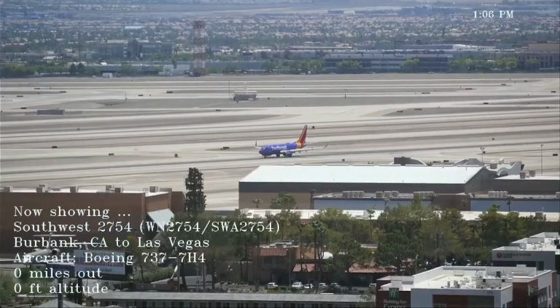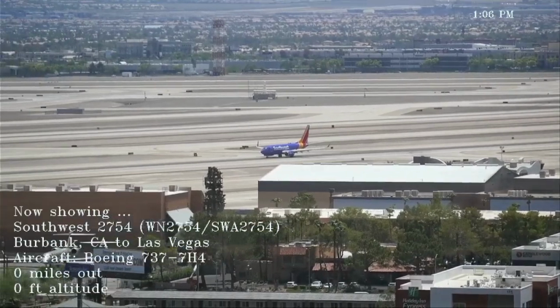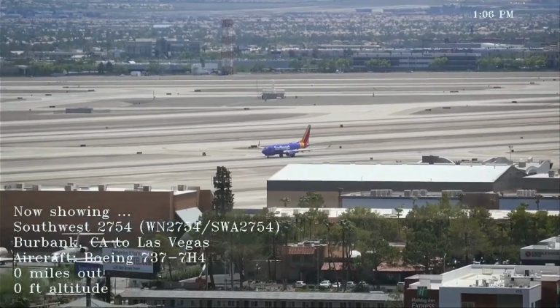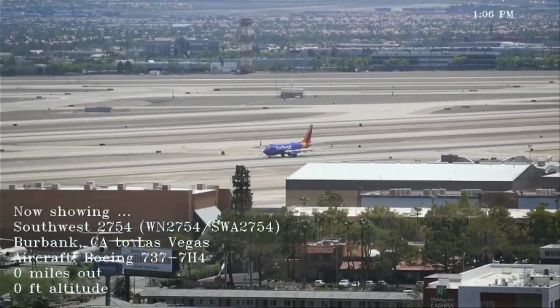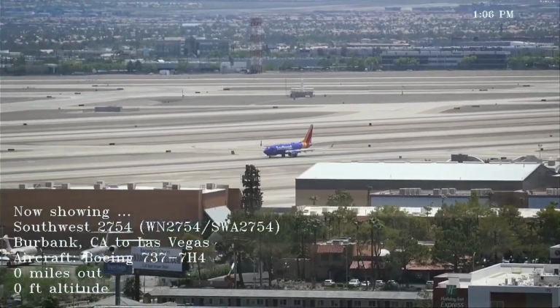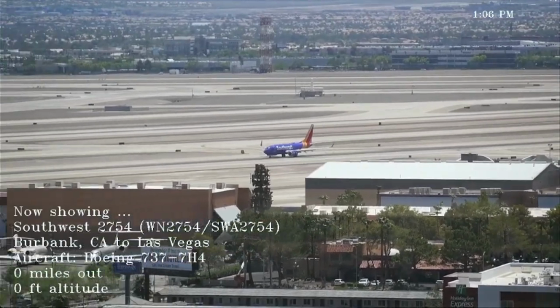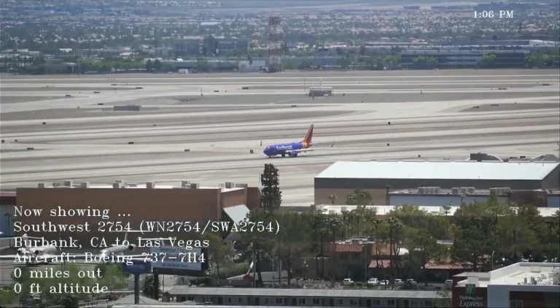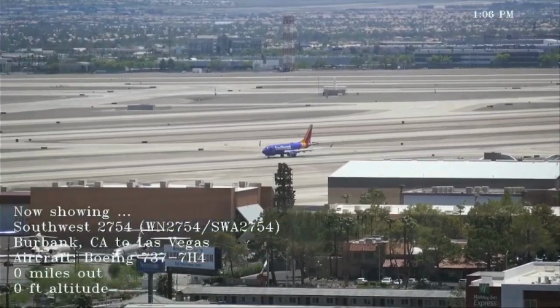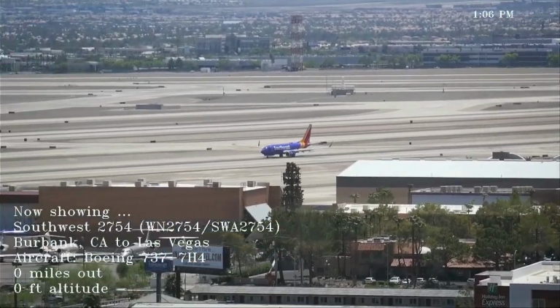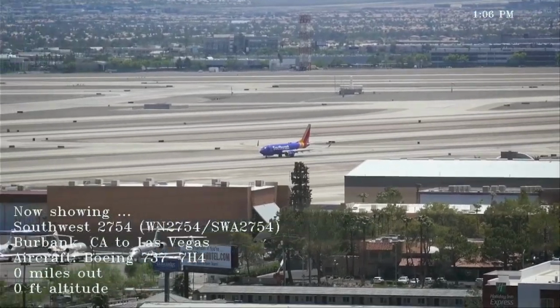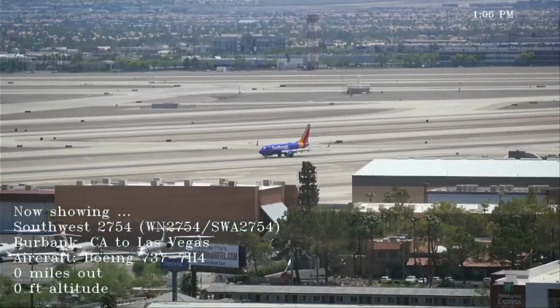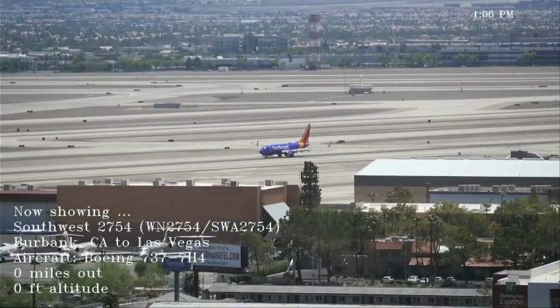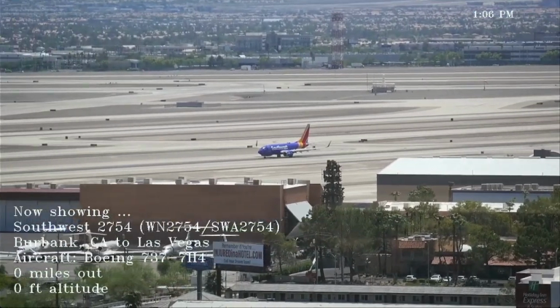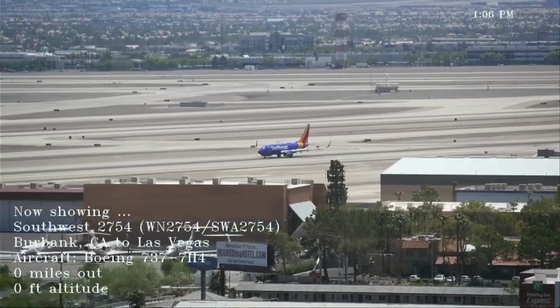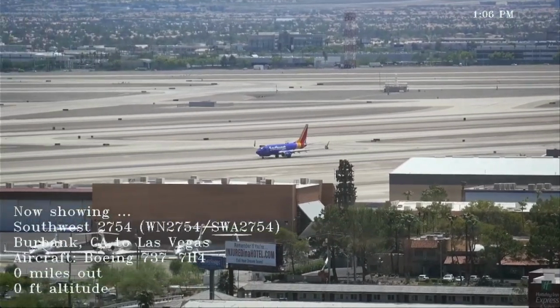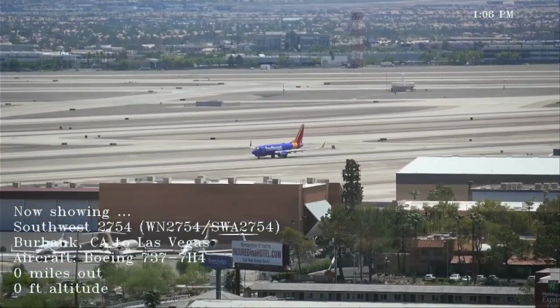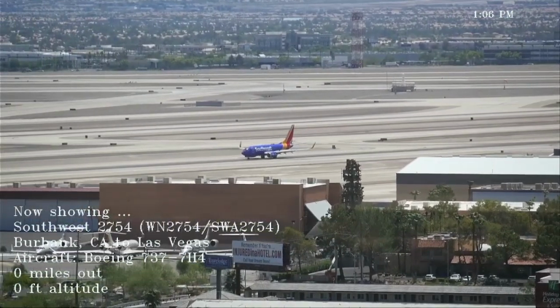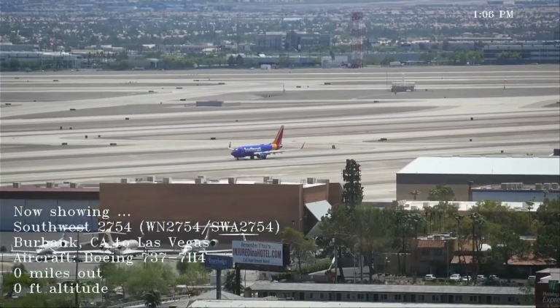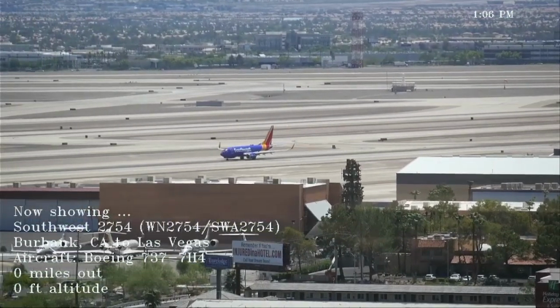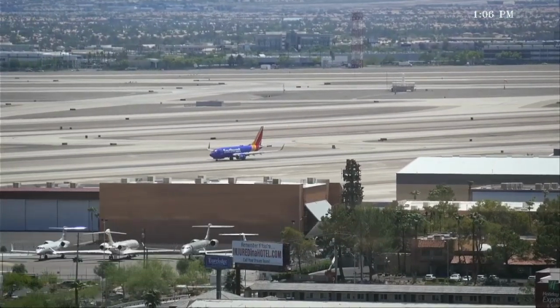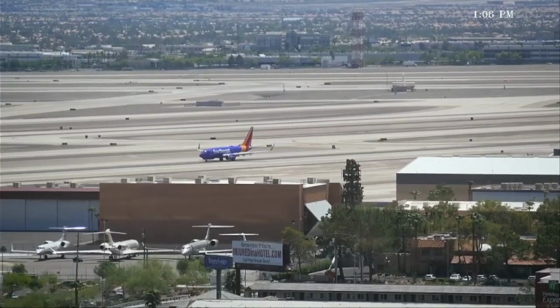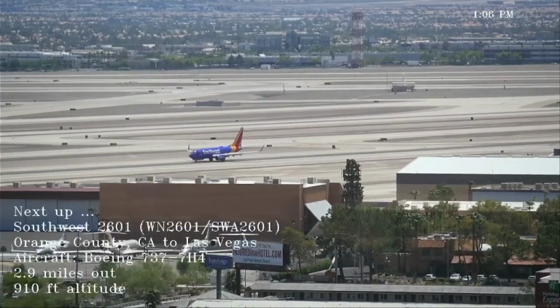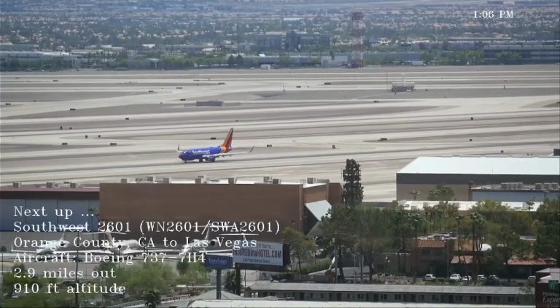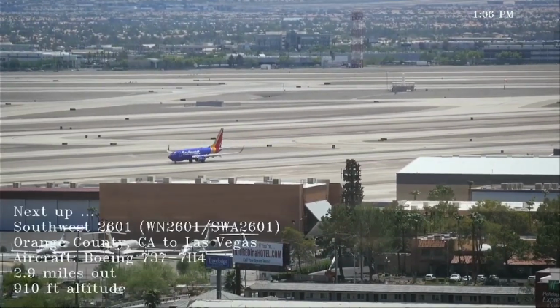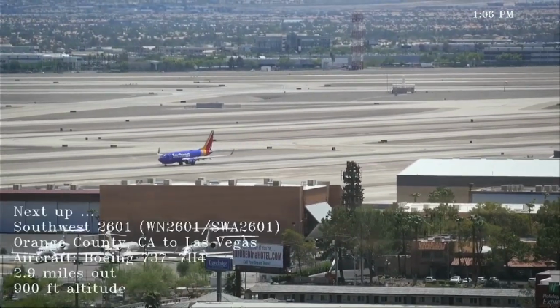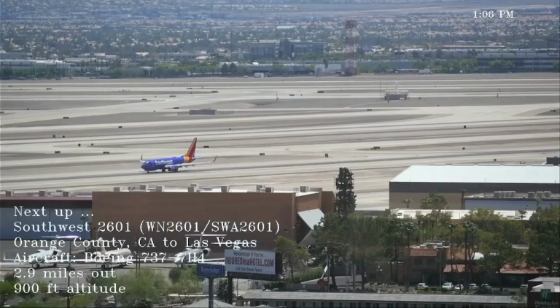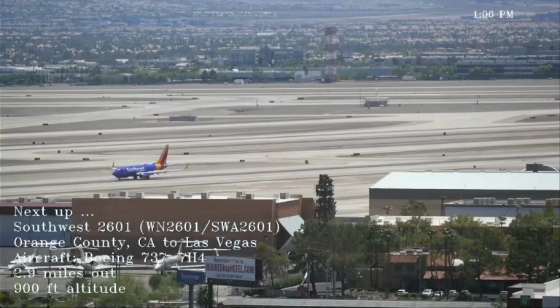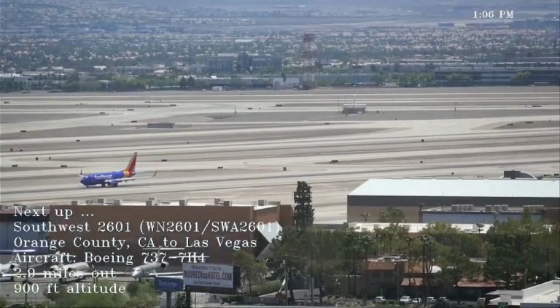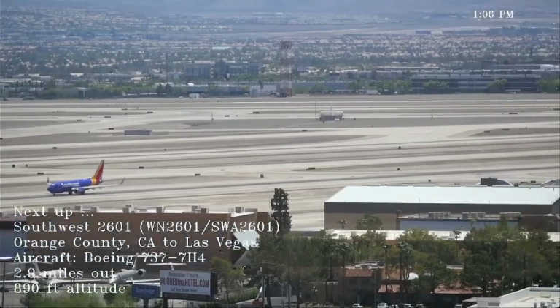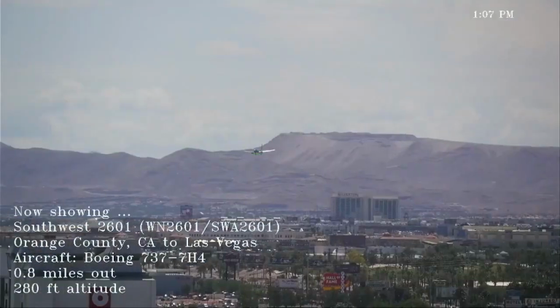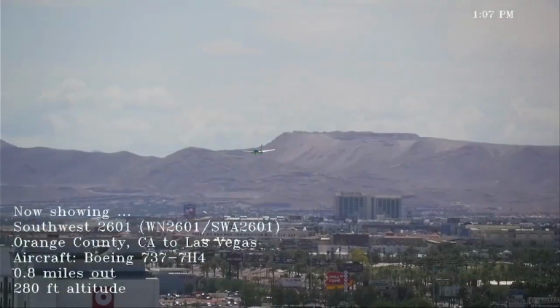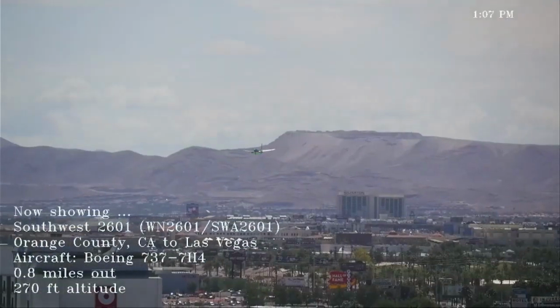Maverick 39, bay 35 39, radar contact for CD to resume the transition. Going east, Maverick 39, bay 35.